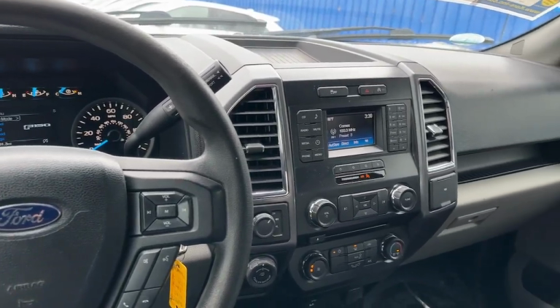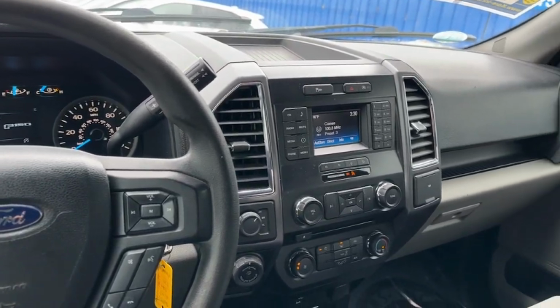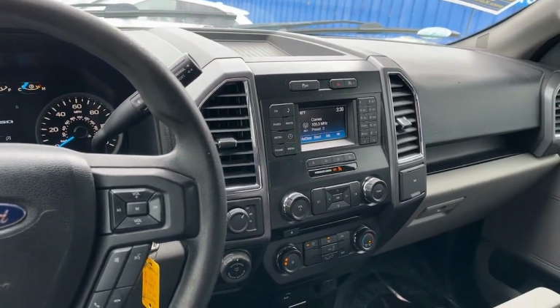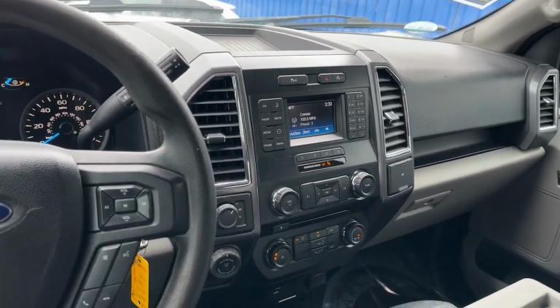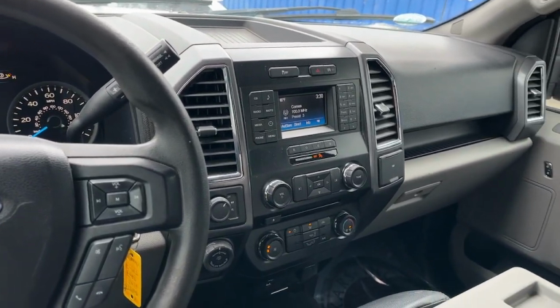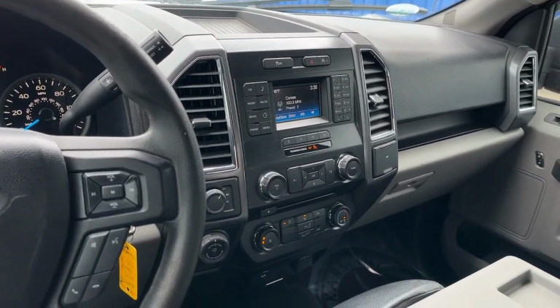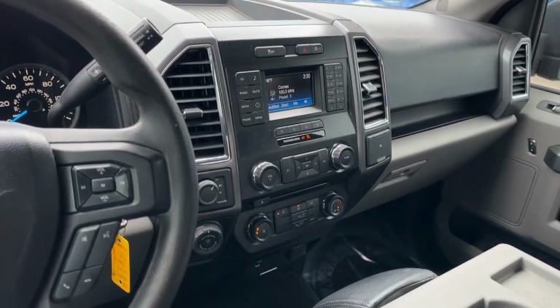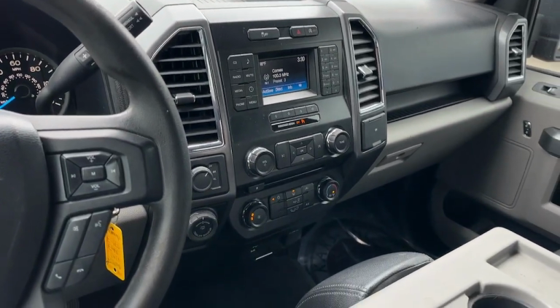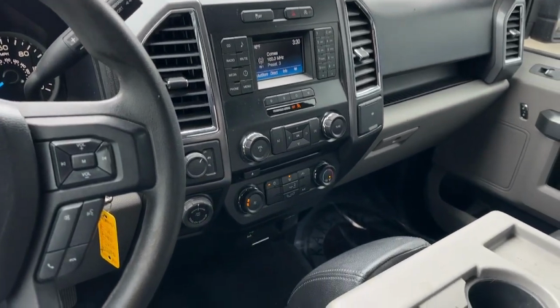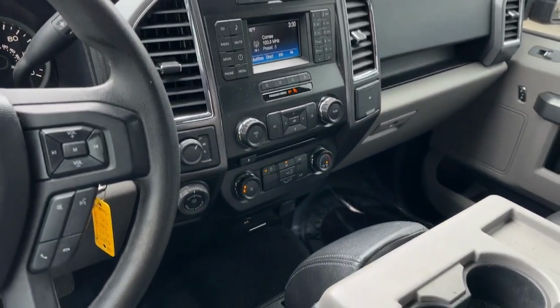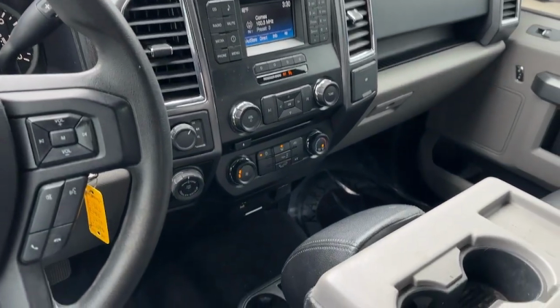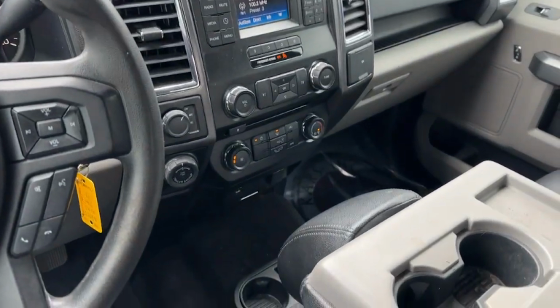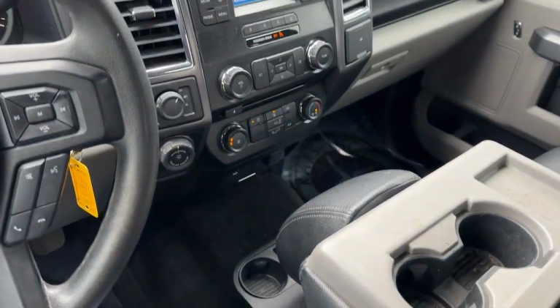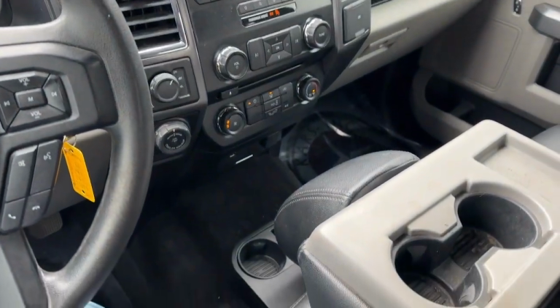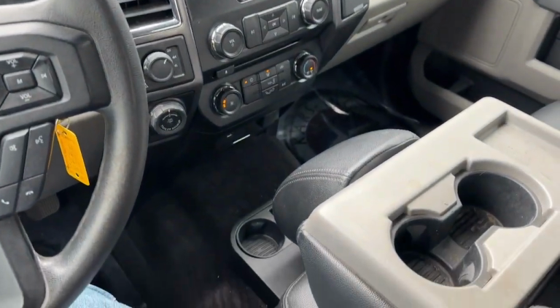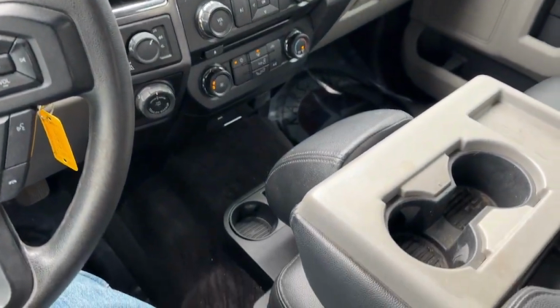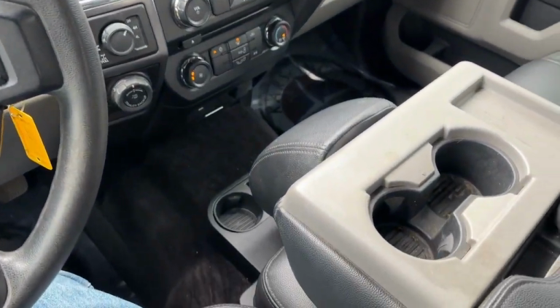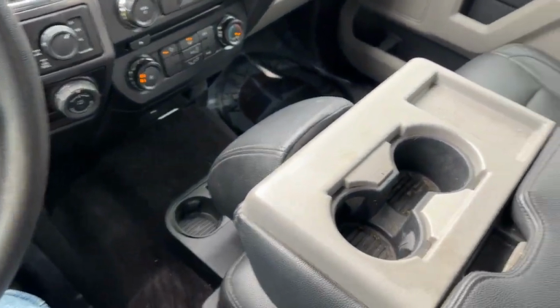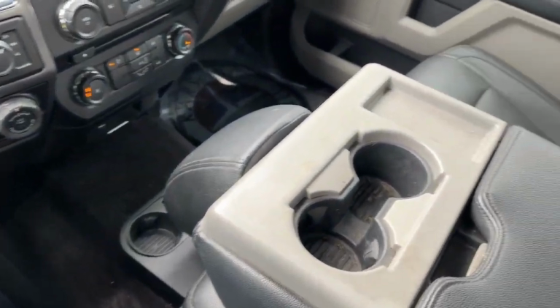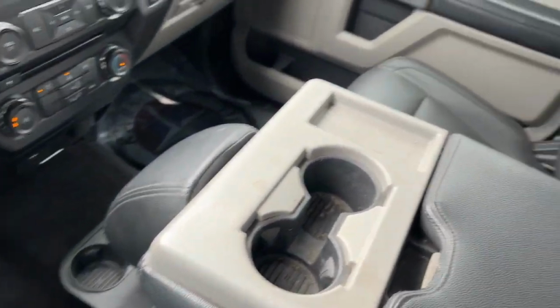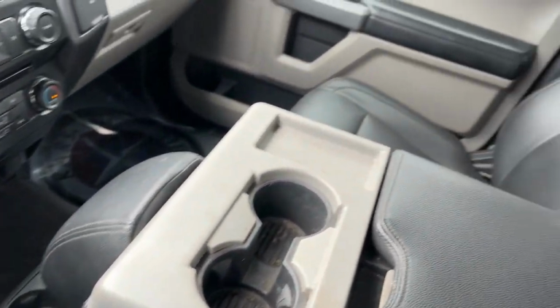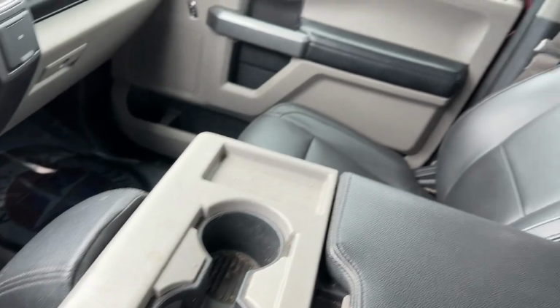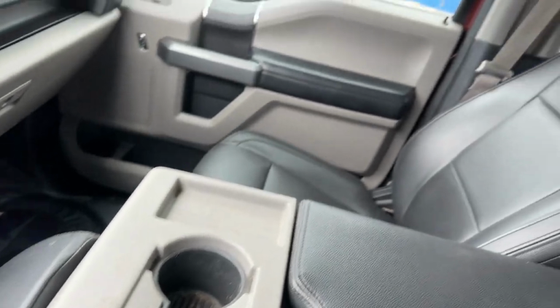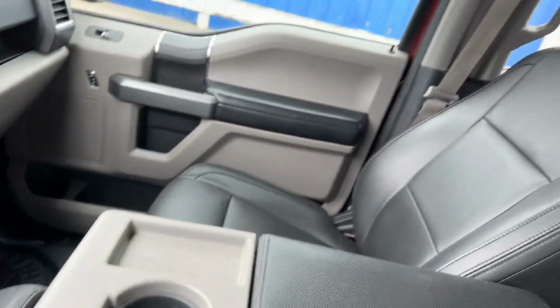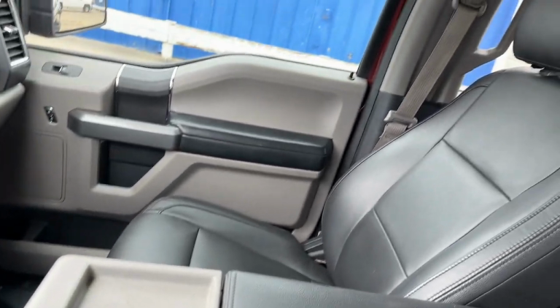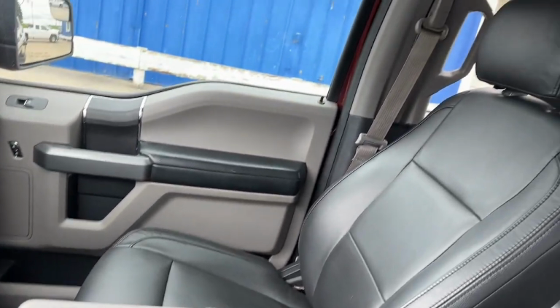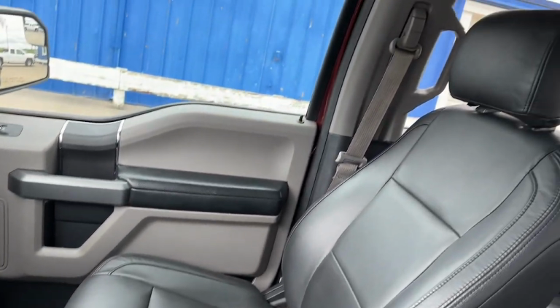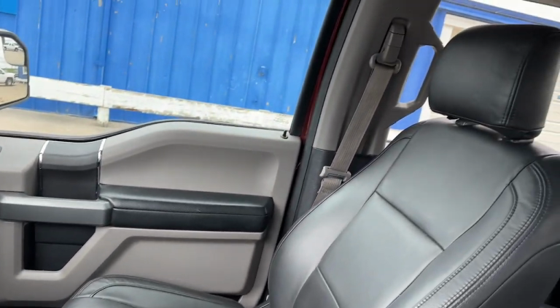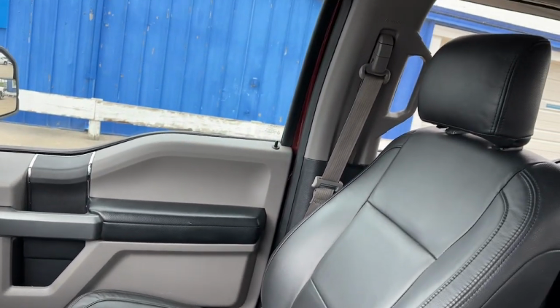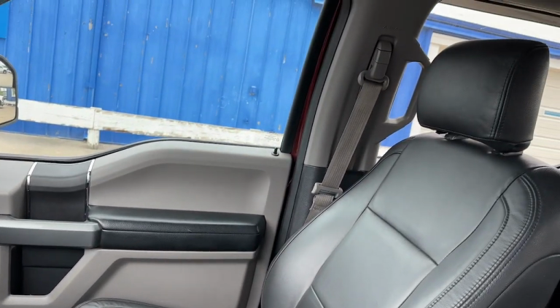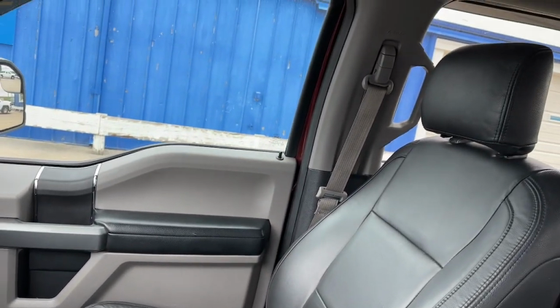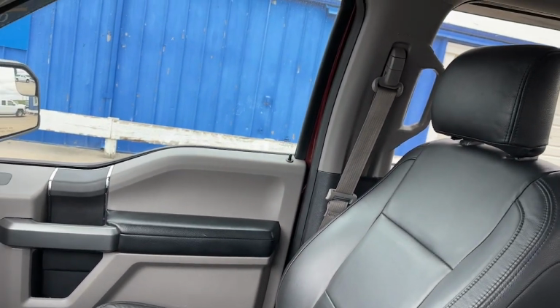Tow hooks, pass-through rear seat, conventional spare tire, passenger vanity mirror.